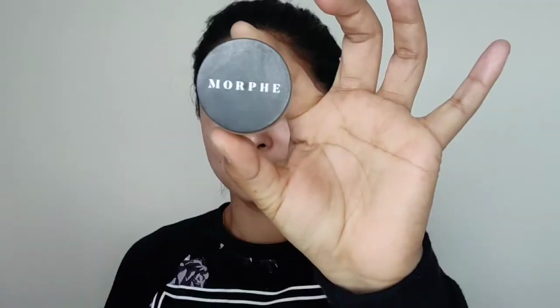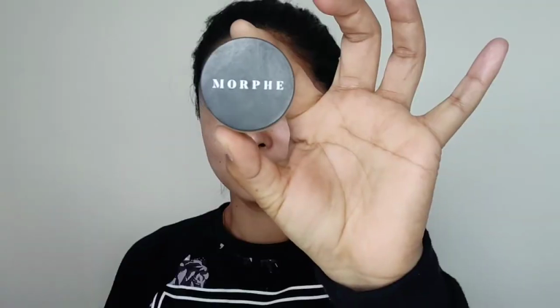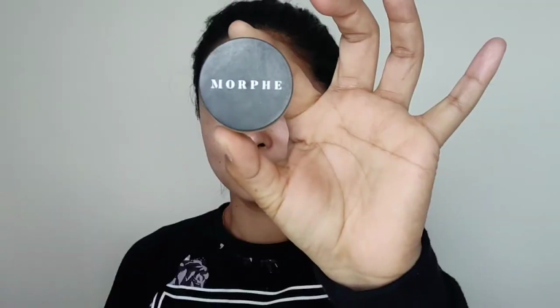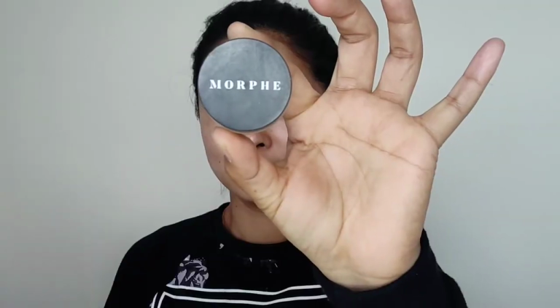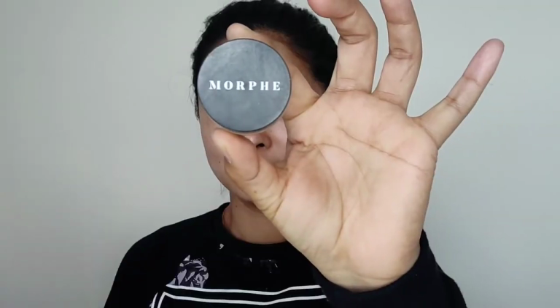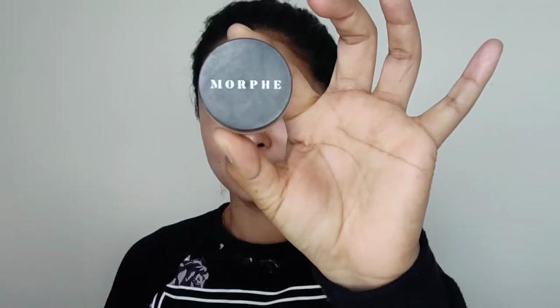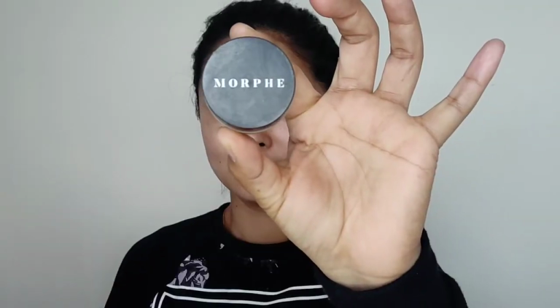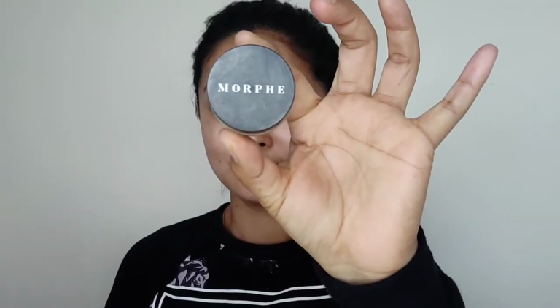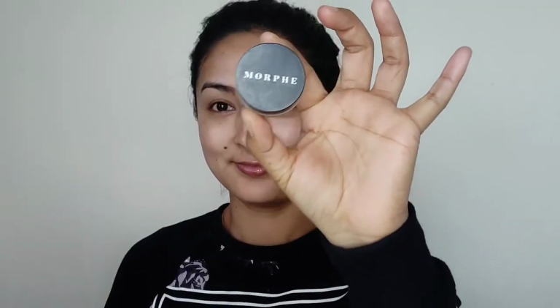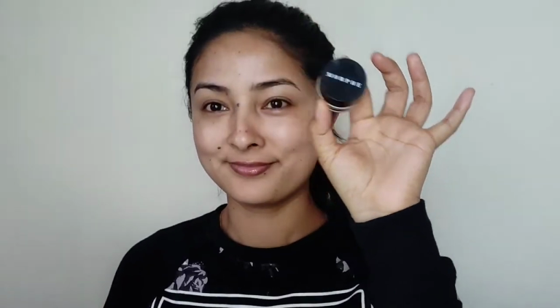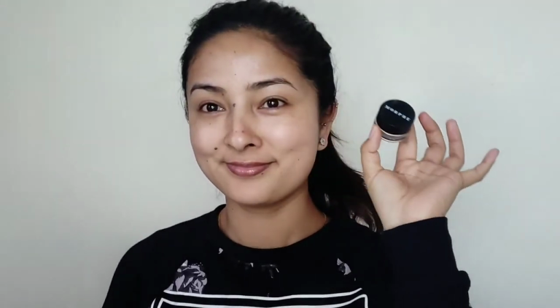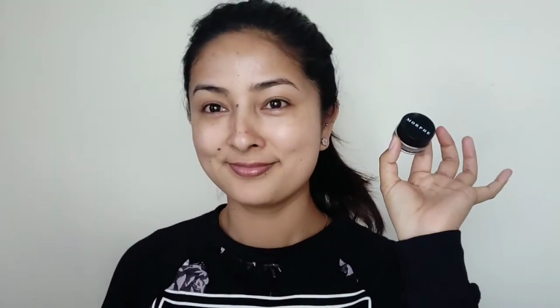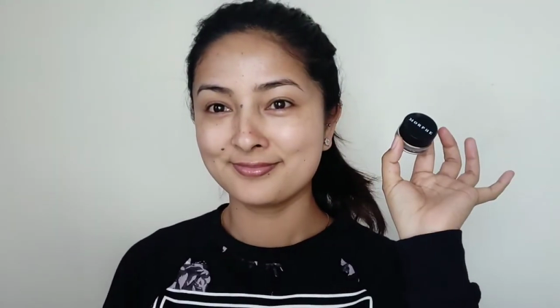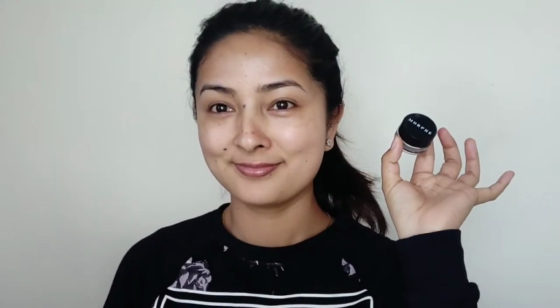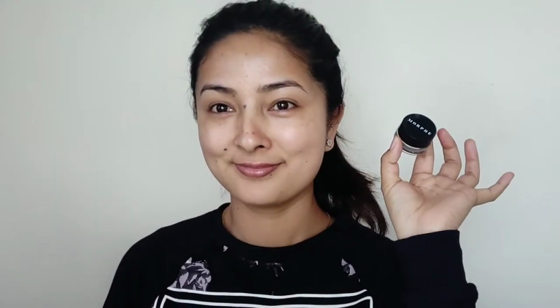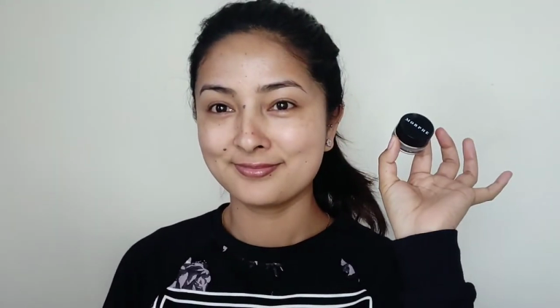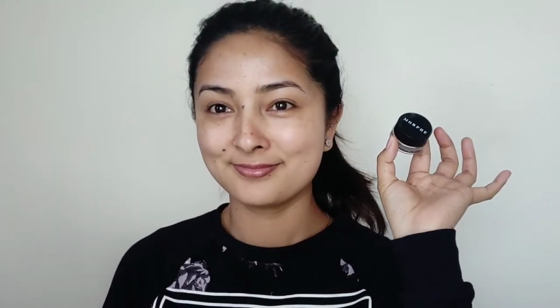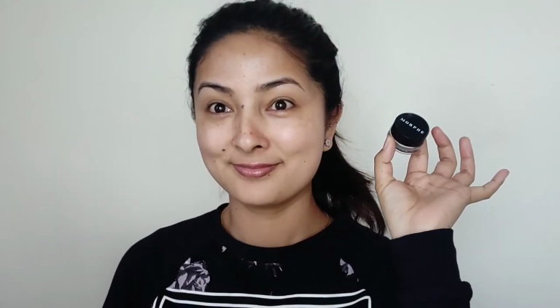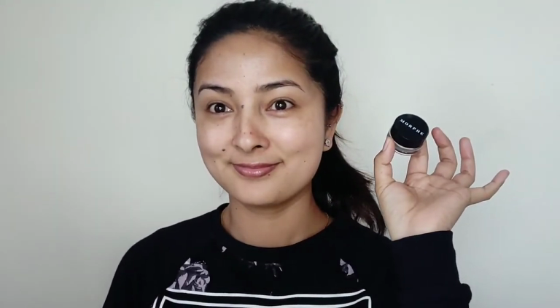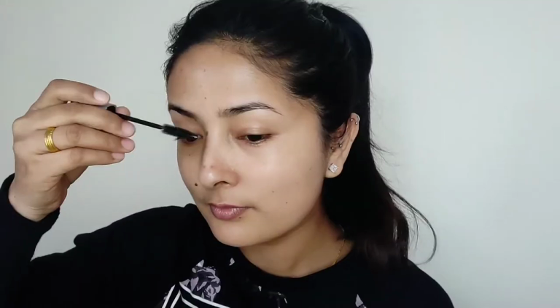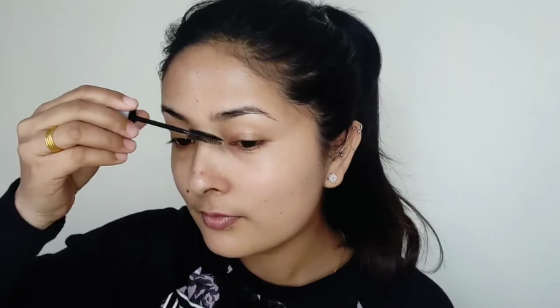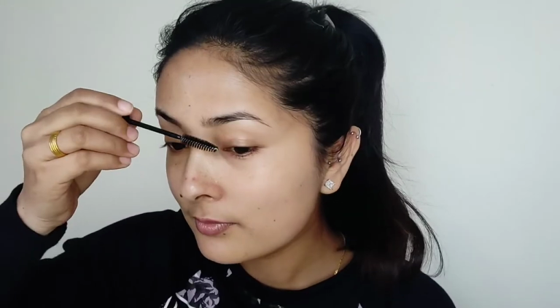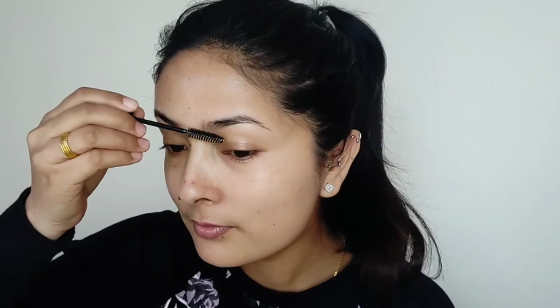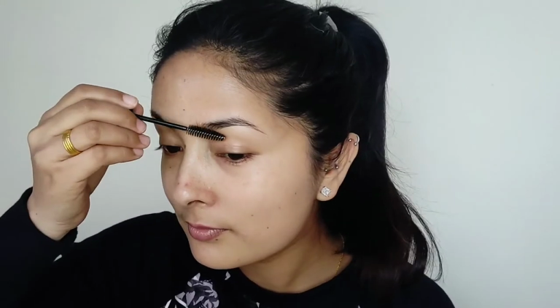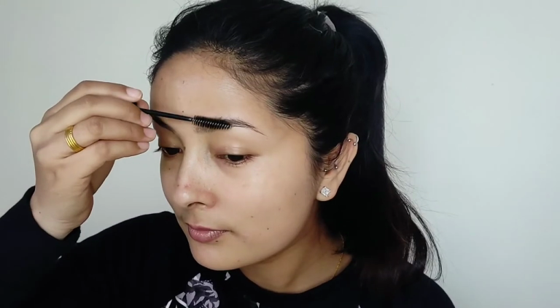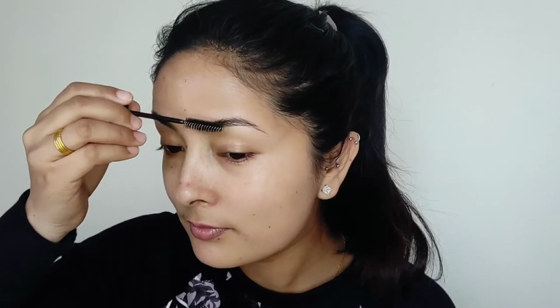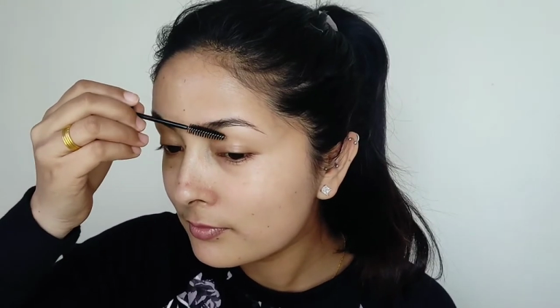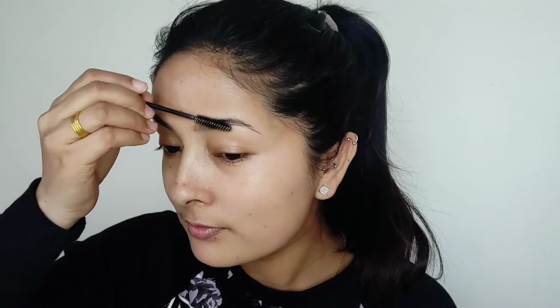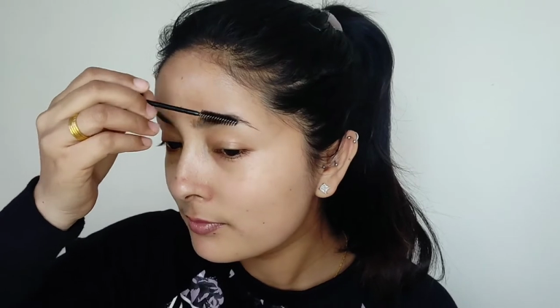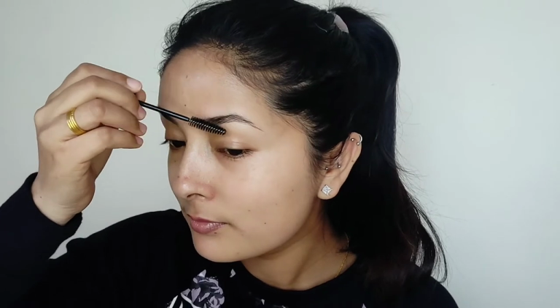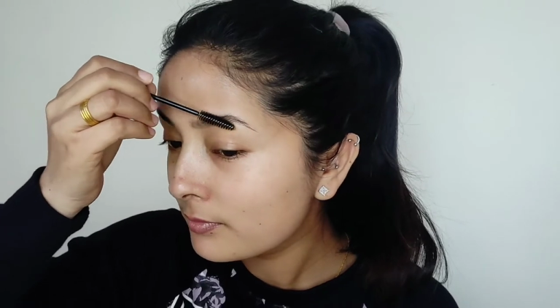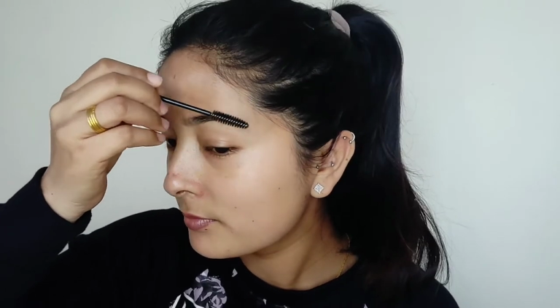For my eyebrows, I am using Morphe Java Brow Cream. First, I will brush my eyebrows.